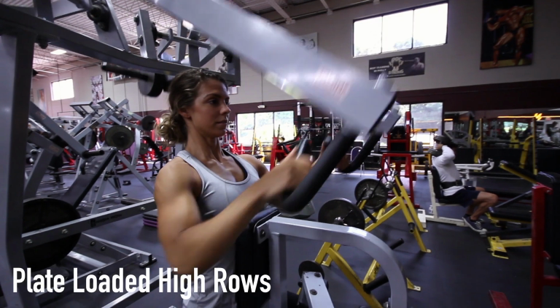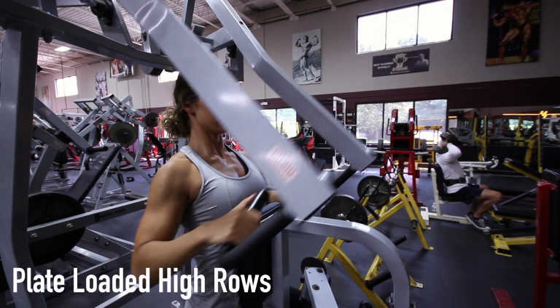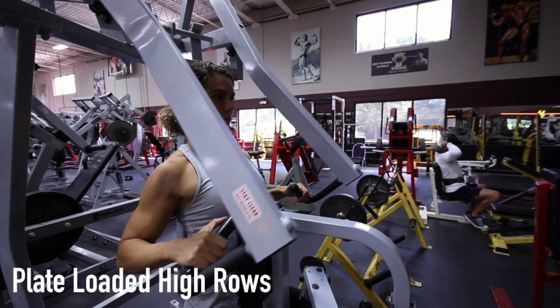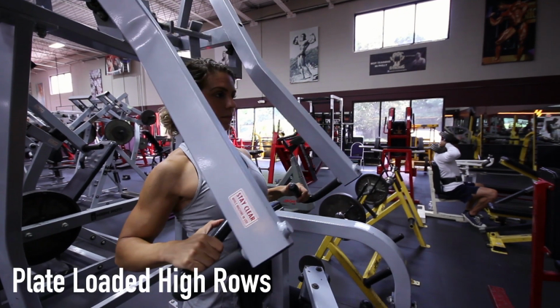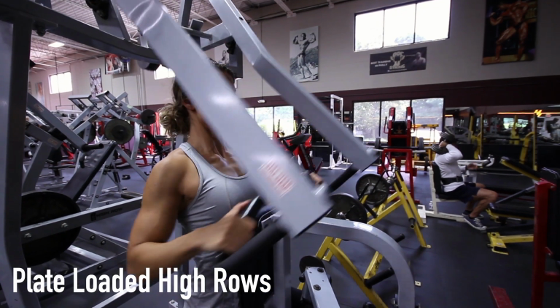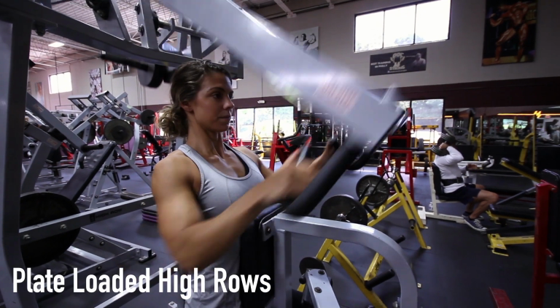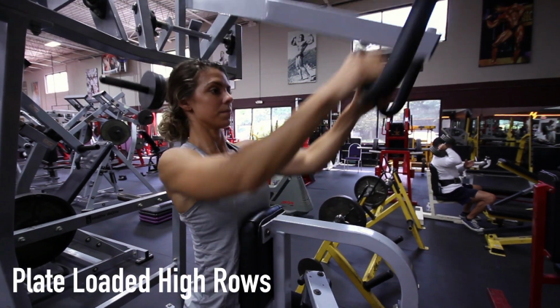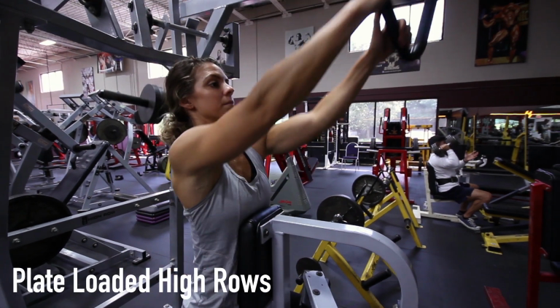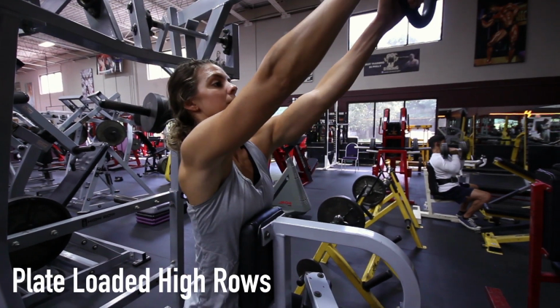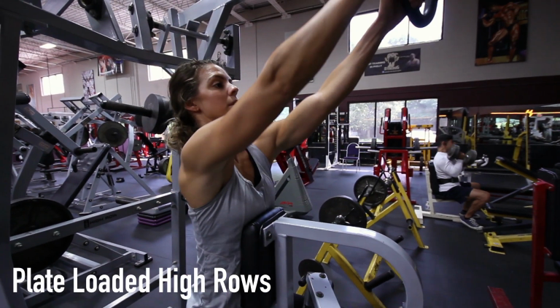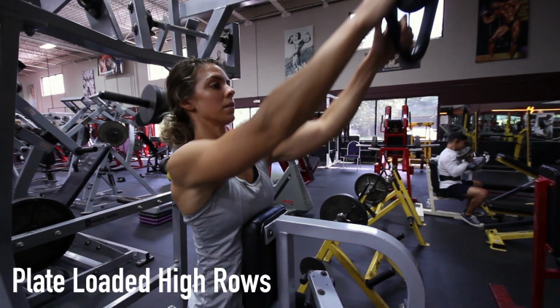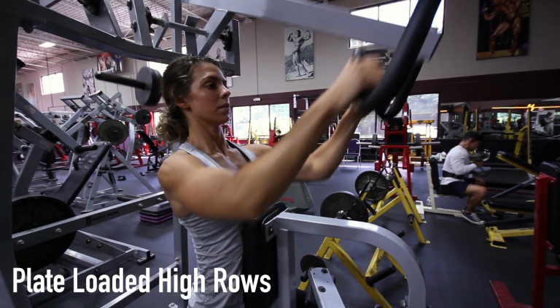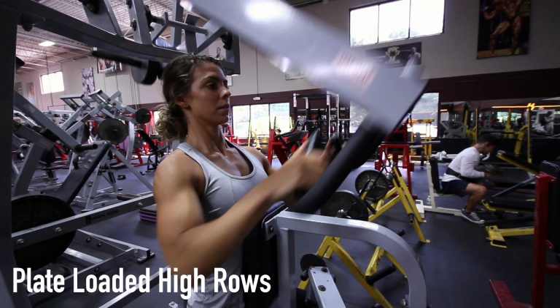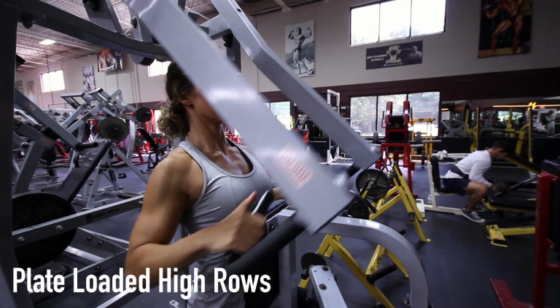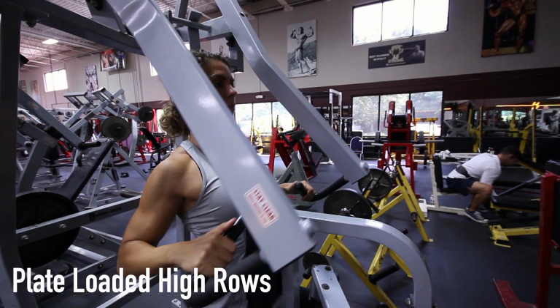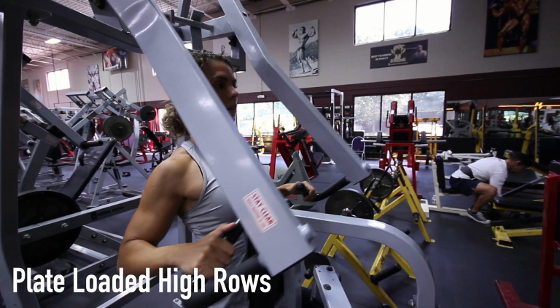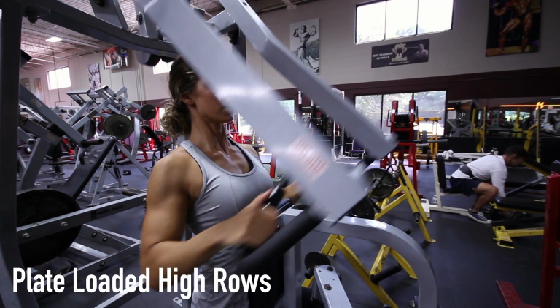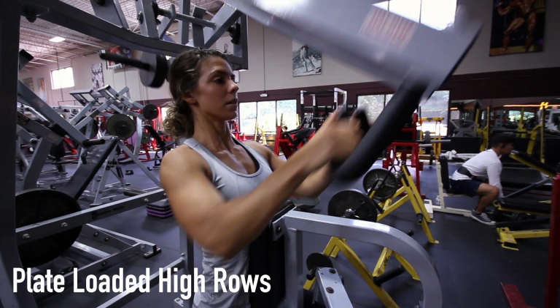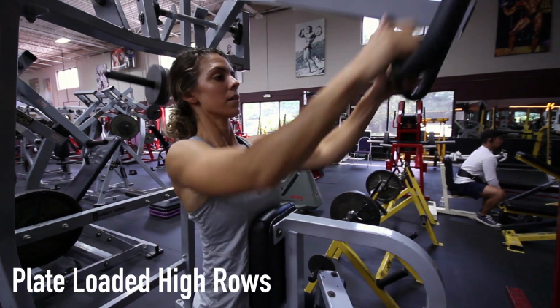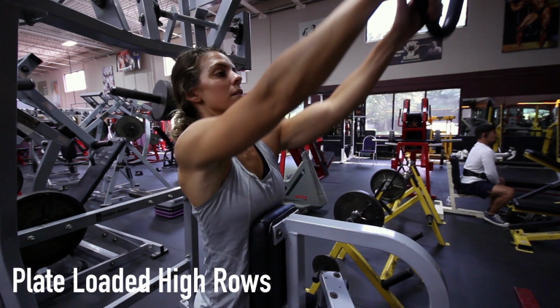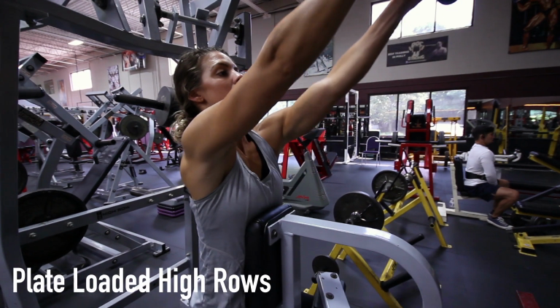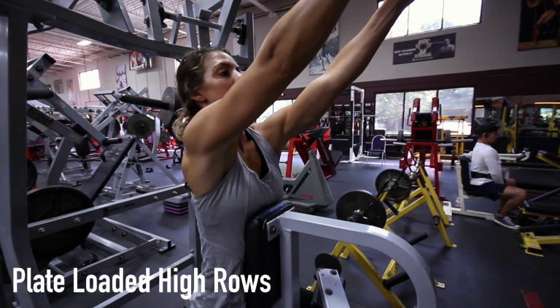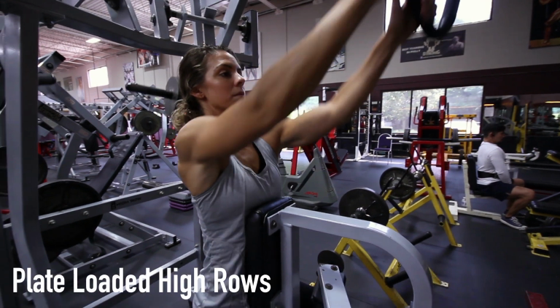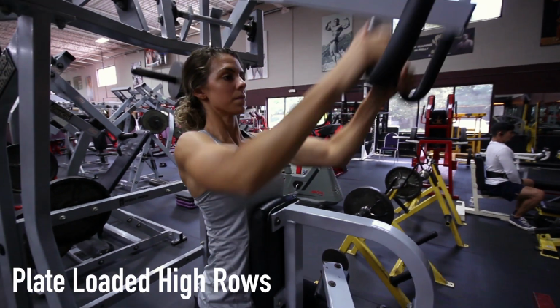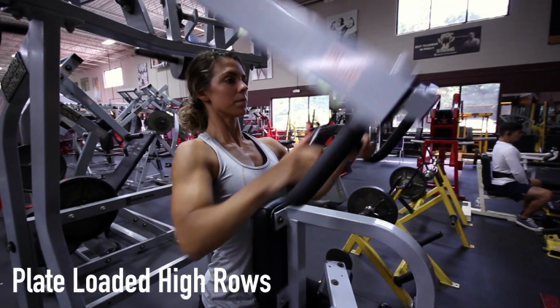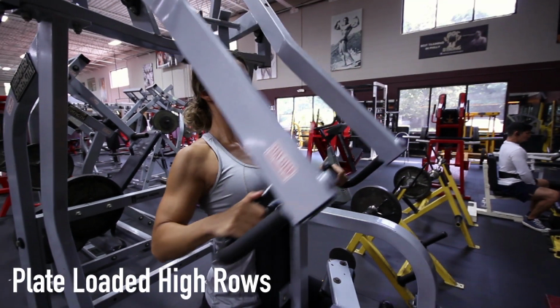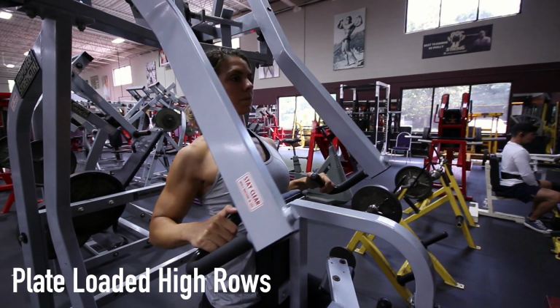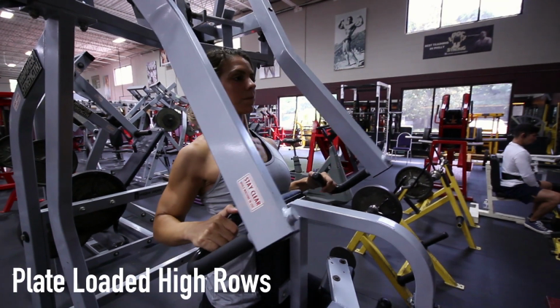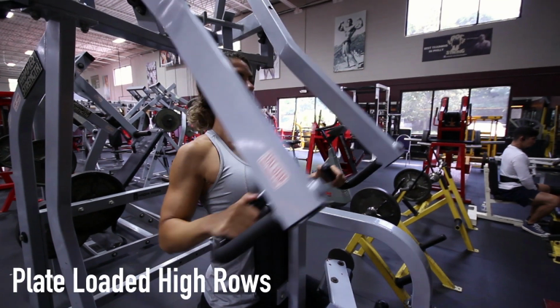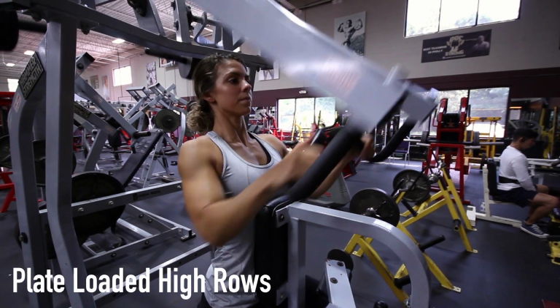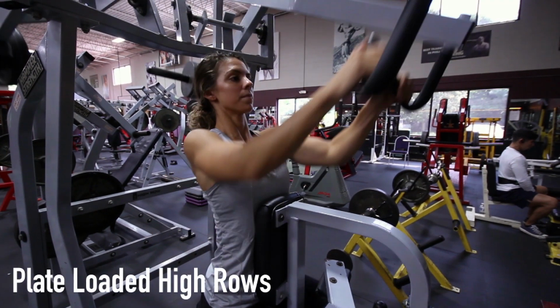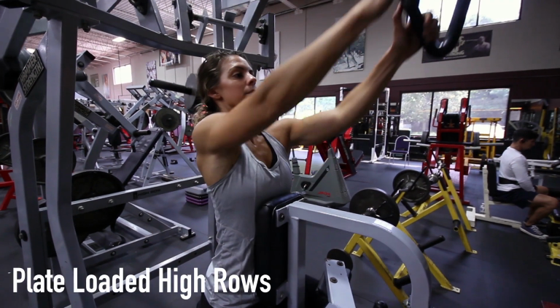When performing the plate-loaded high rows exercise, grasp the handles with your palms facing each other. This is your starting position.